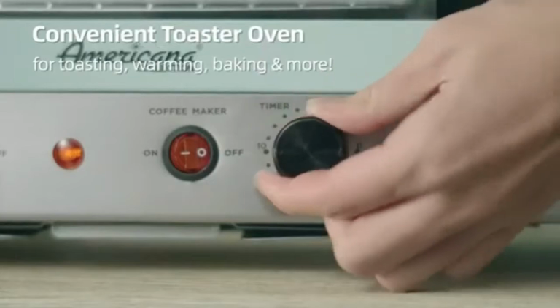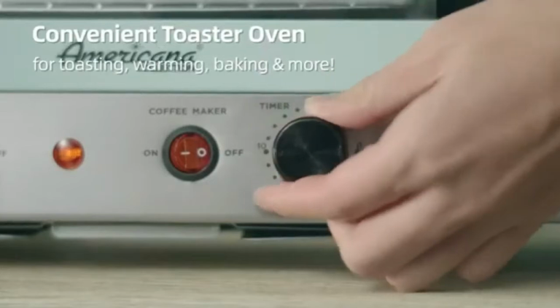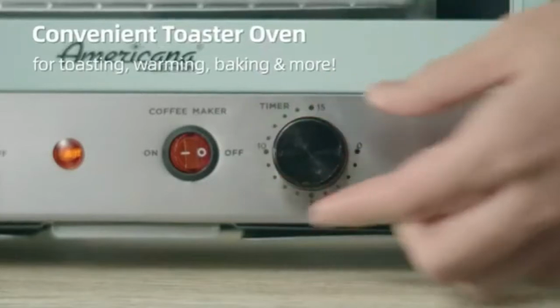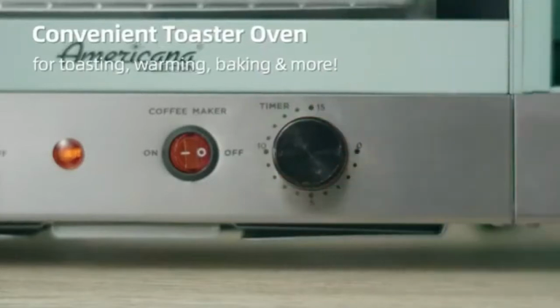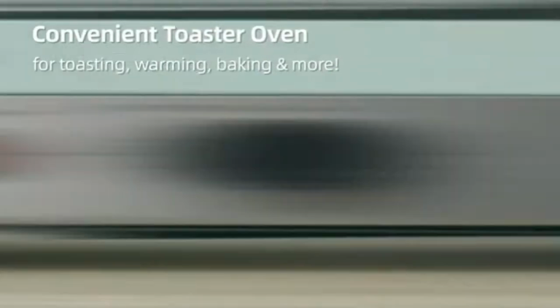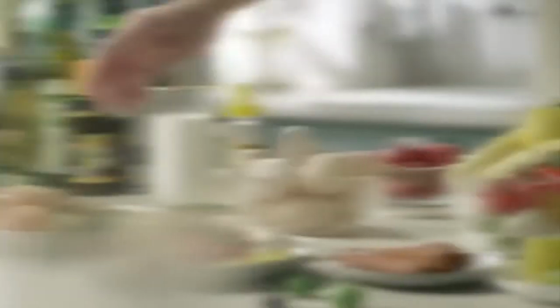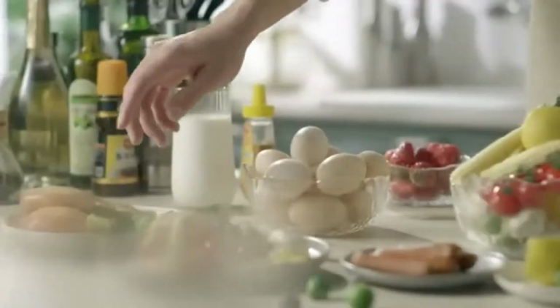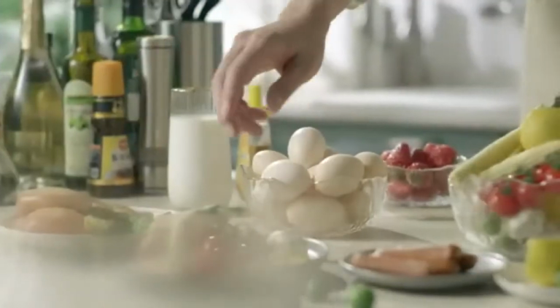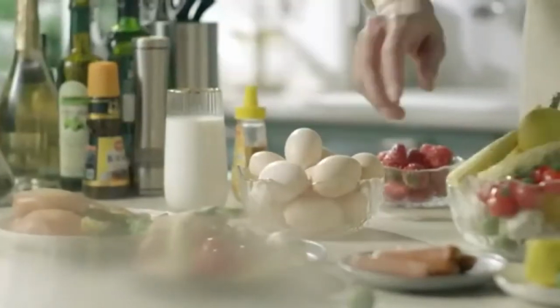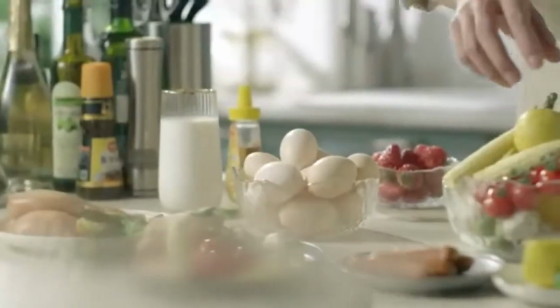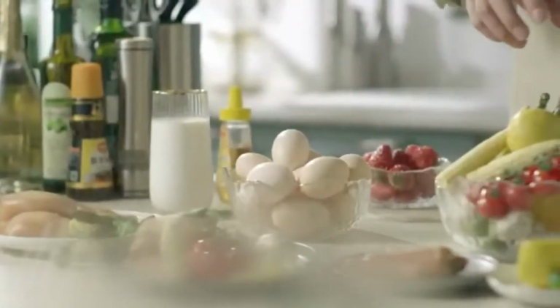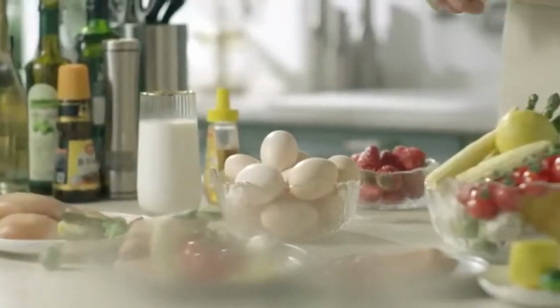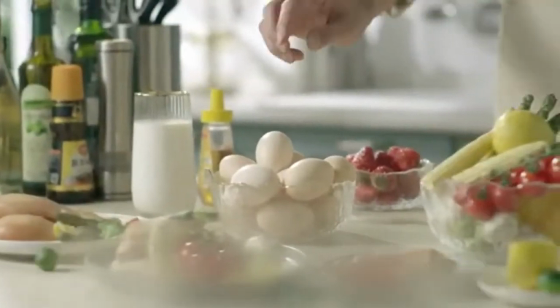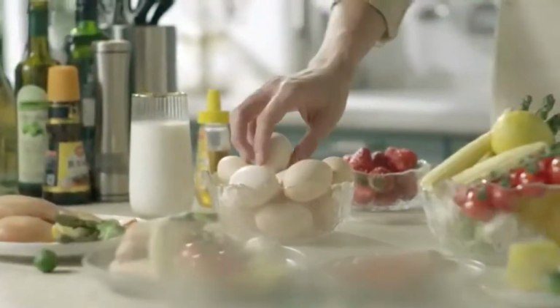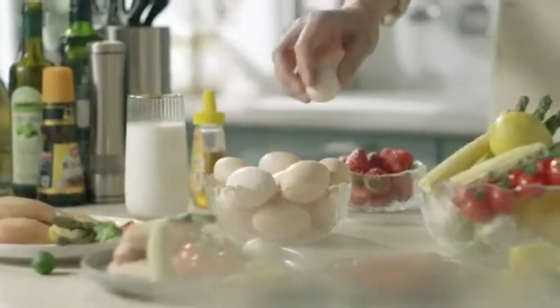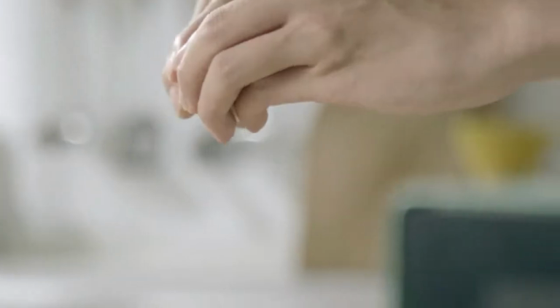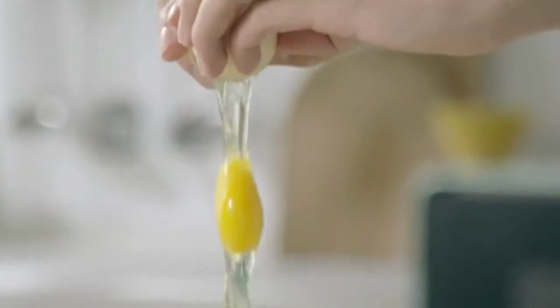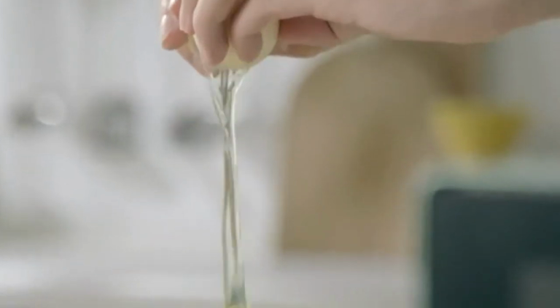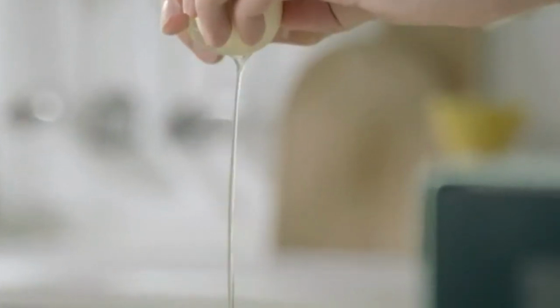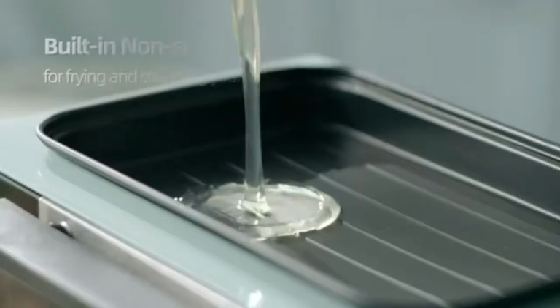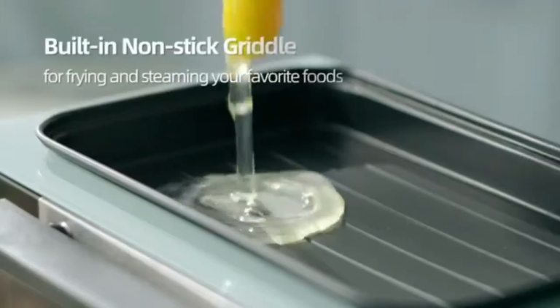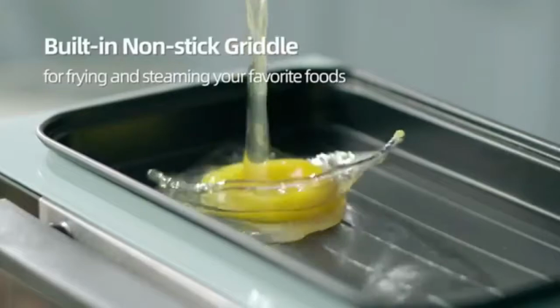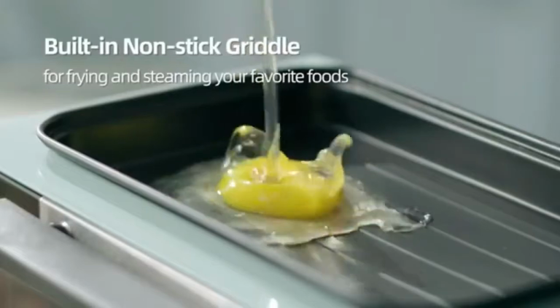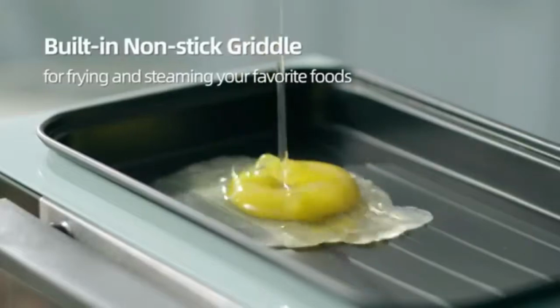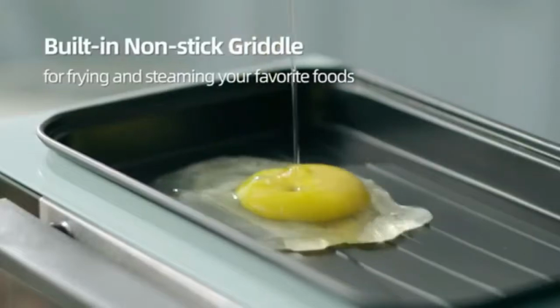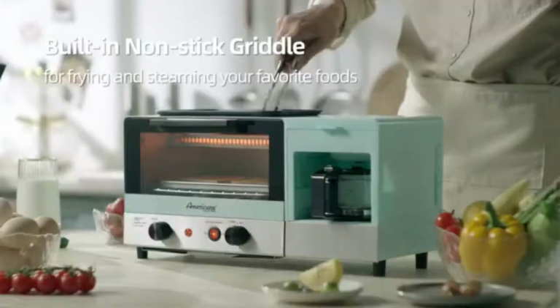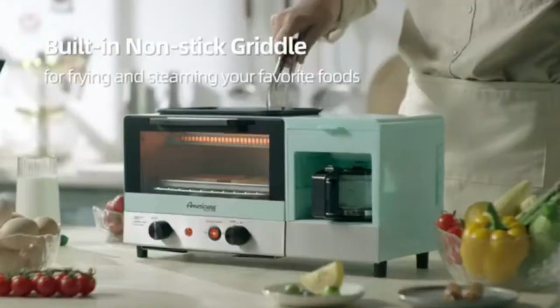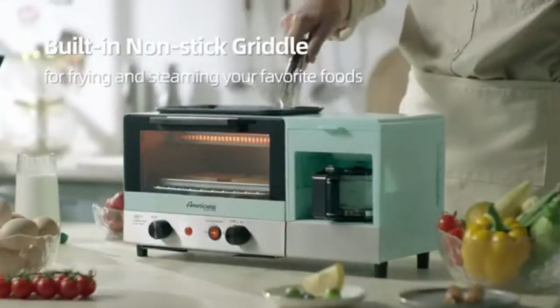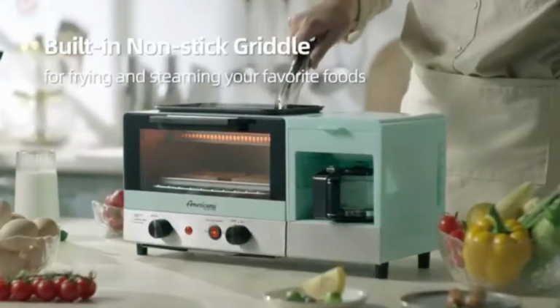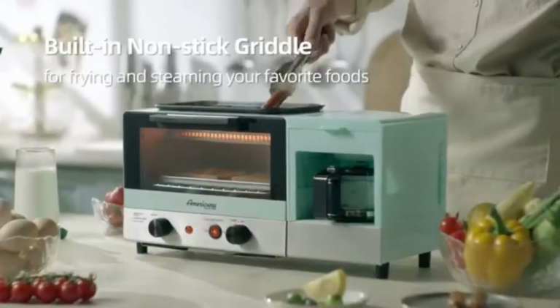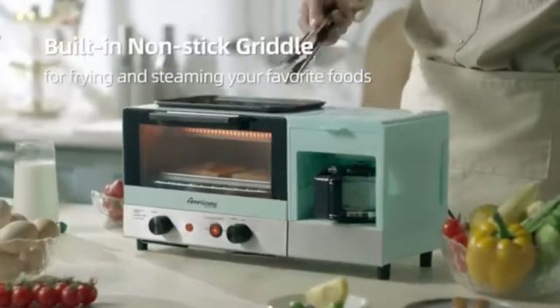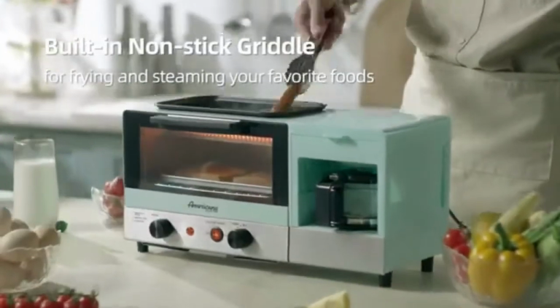The Toaster Oven is 500 Watts with a 15-Minute Timer and indicator light, which allows you the time to wake up while your oven does the work.